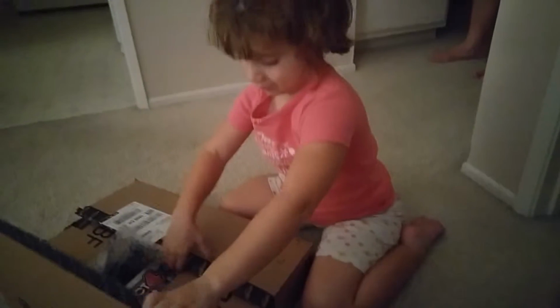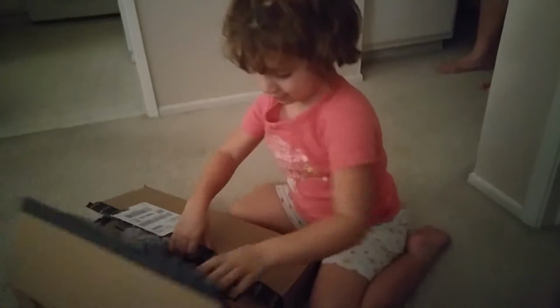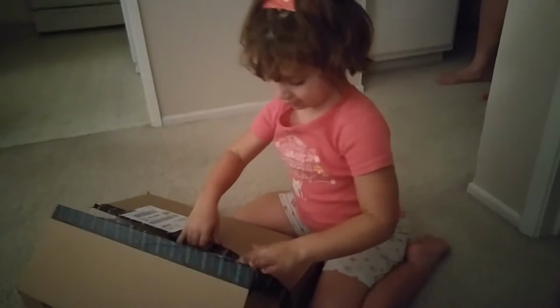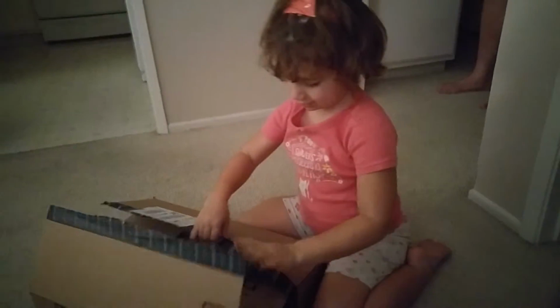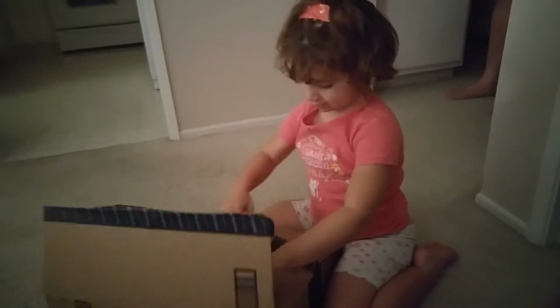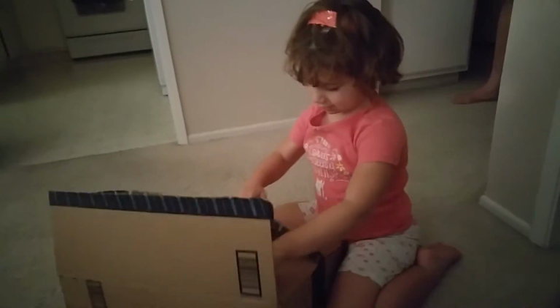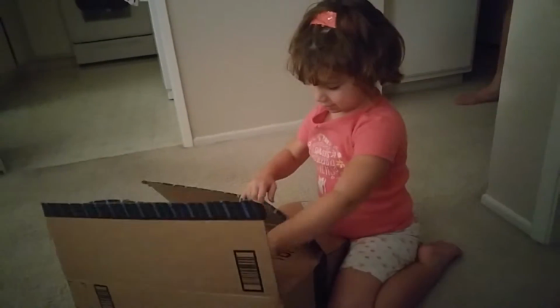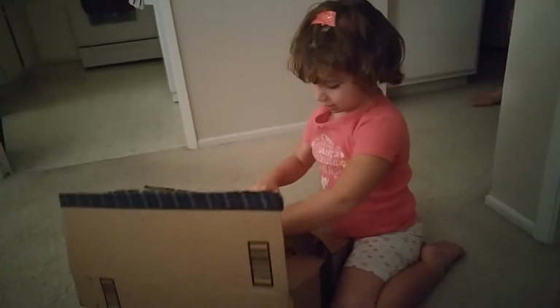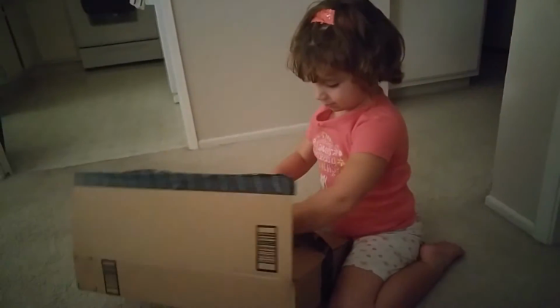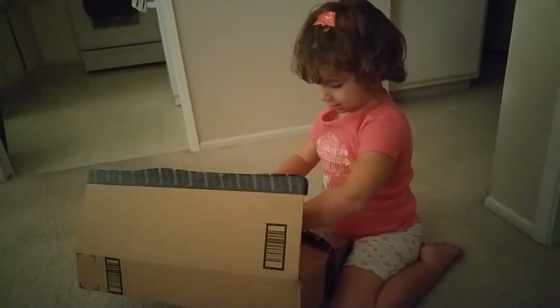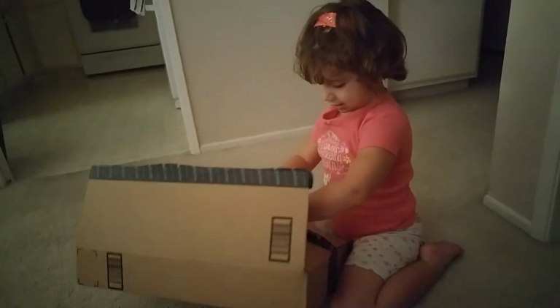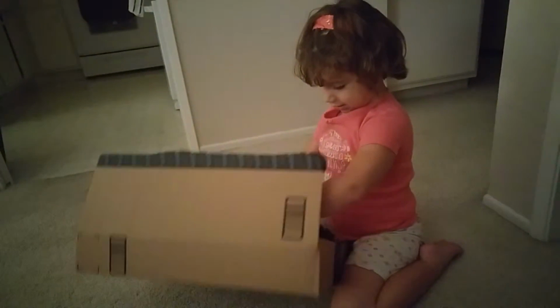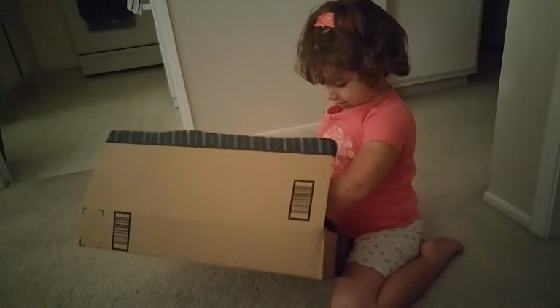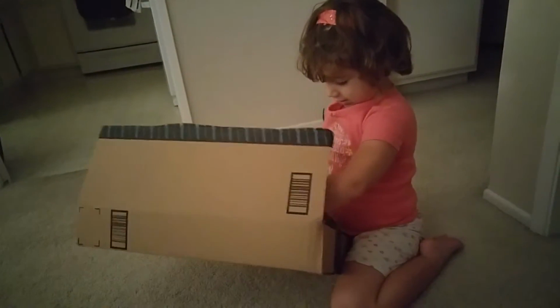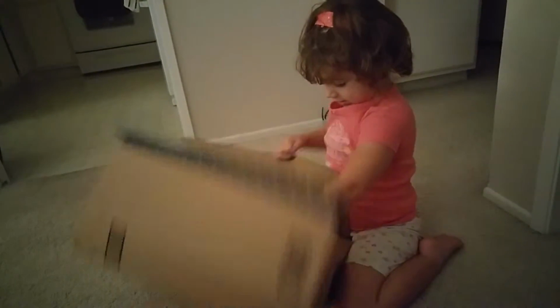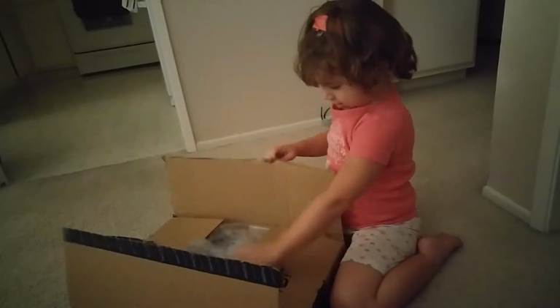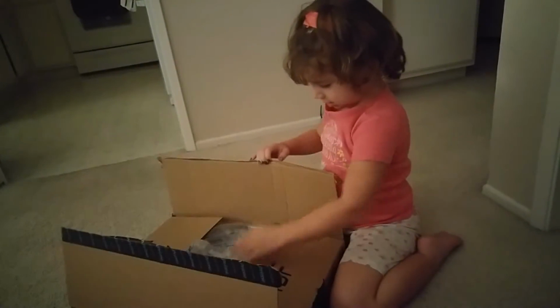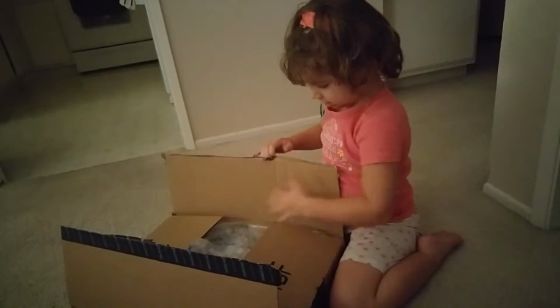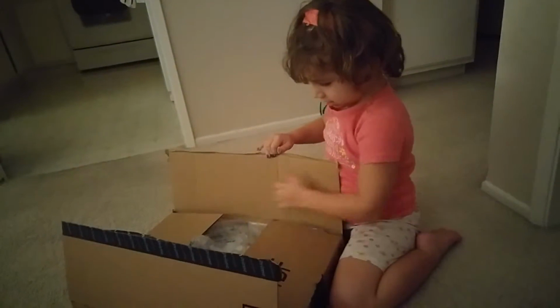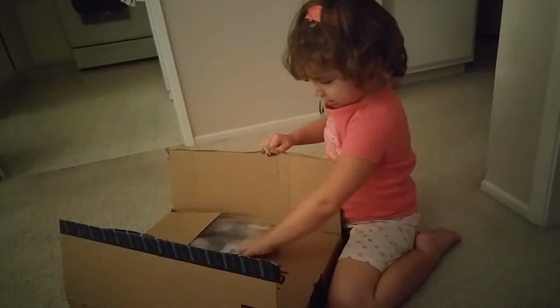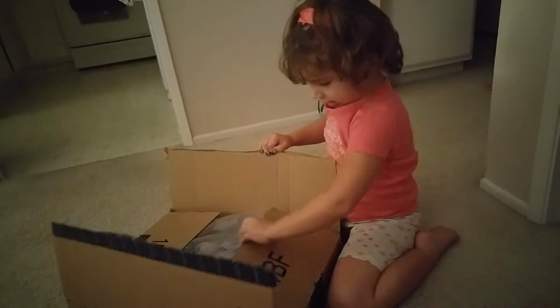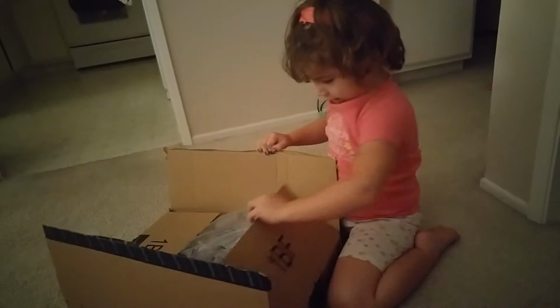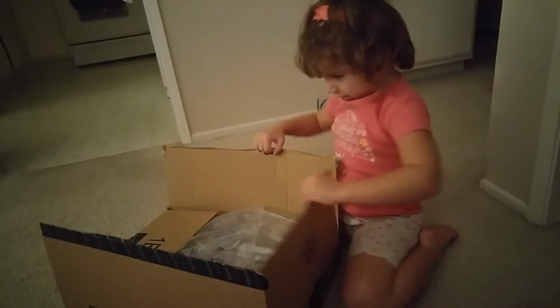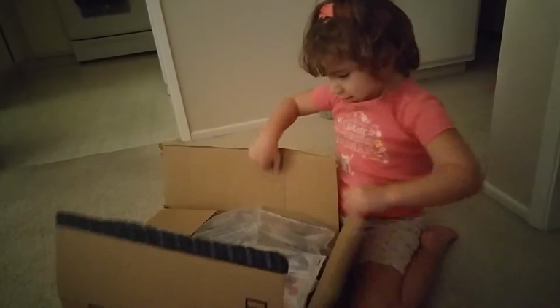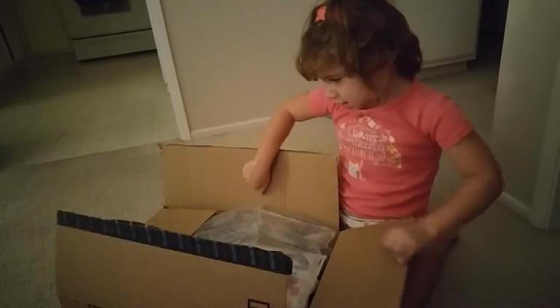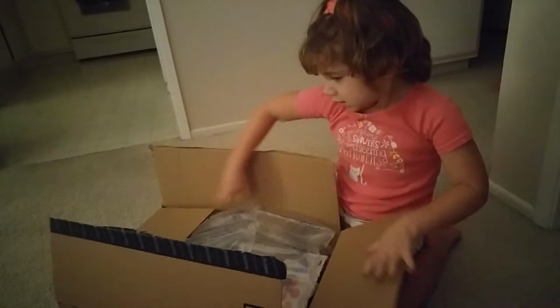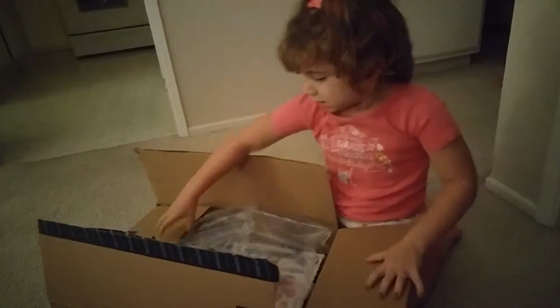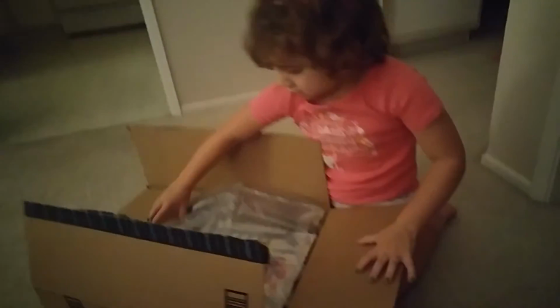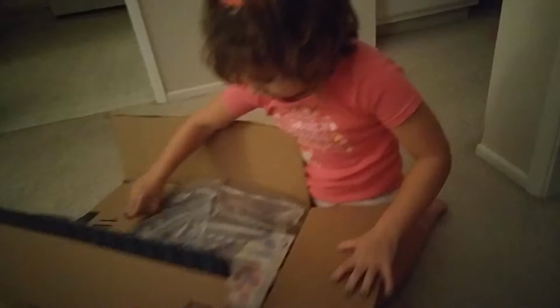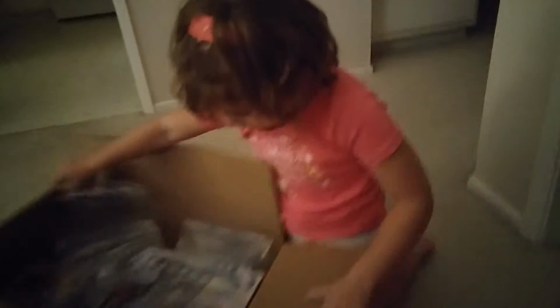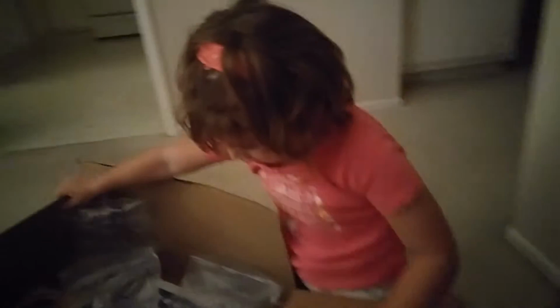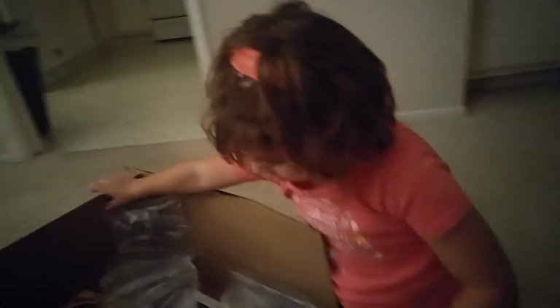Why don't we open it? Oh, good job. Boy, you're so strong. Okay, what is it?